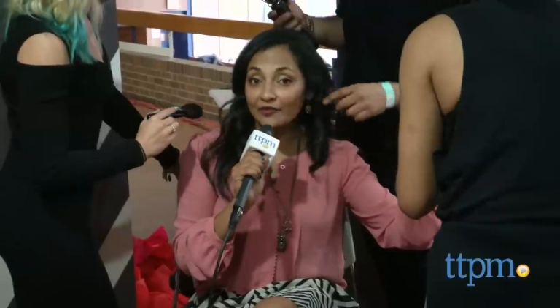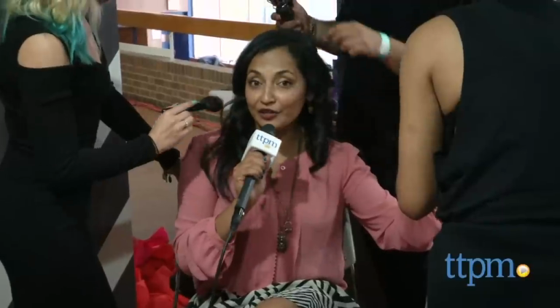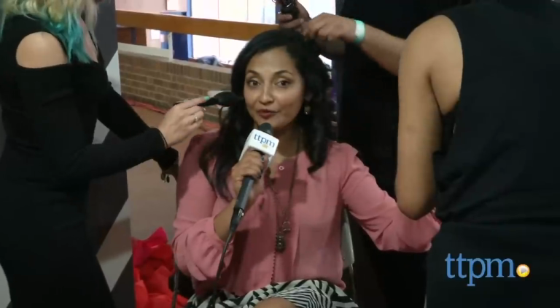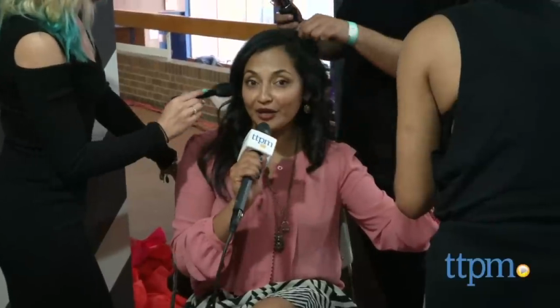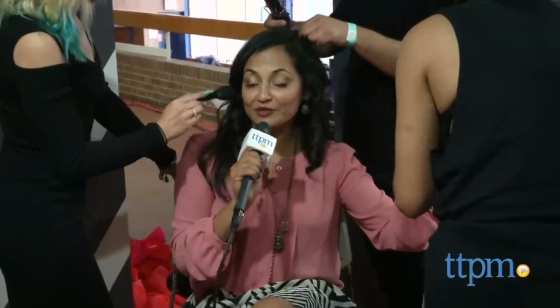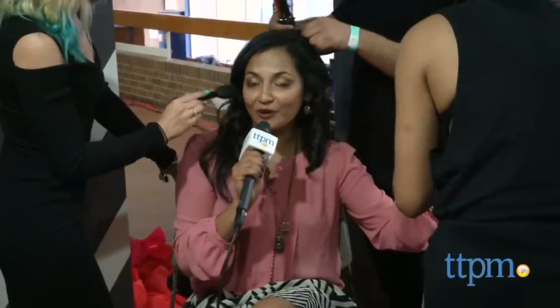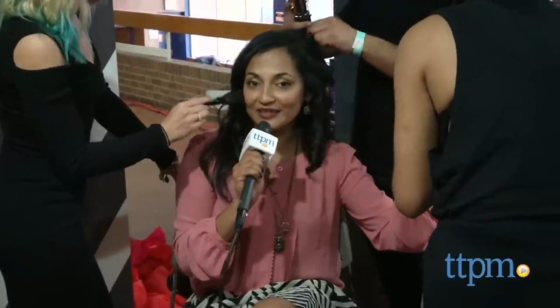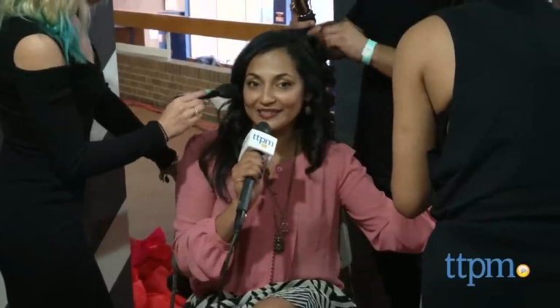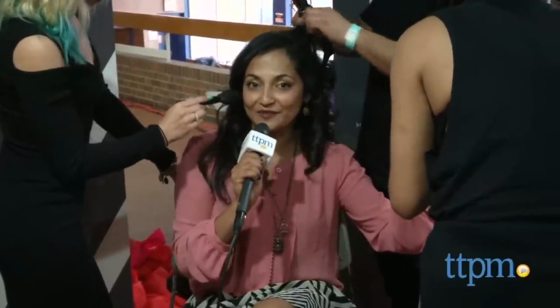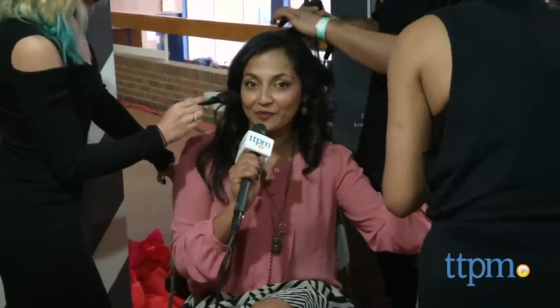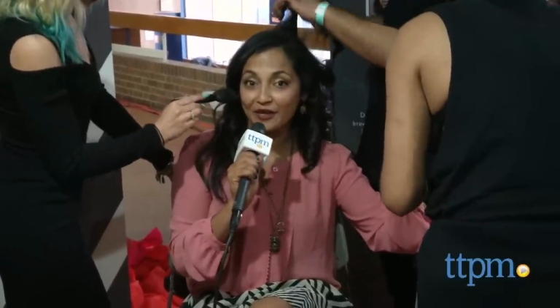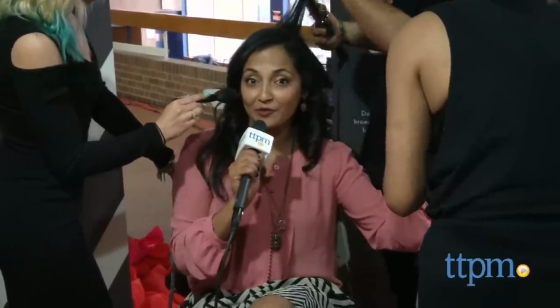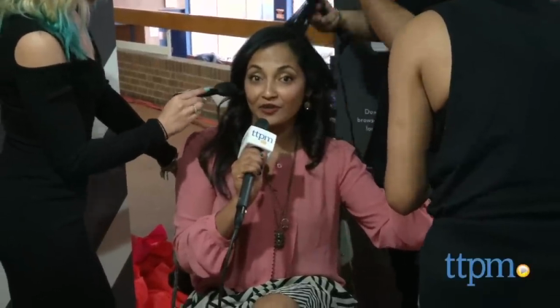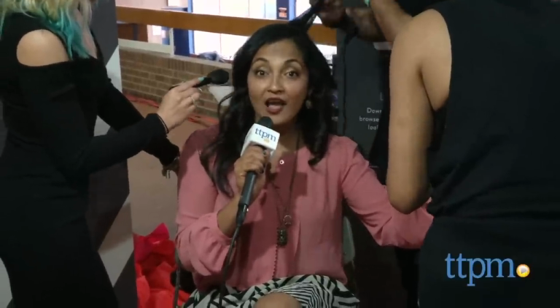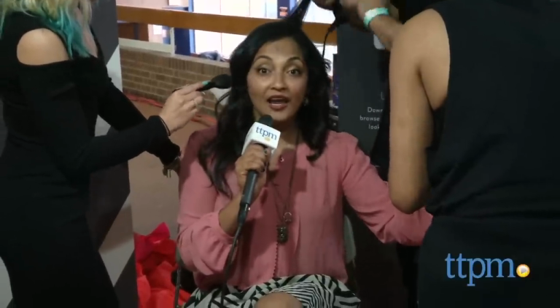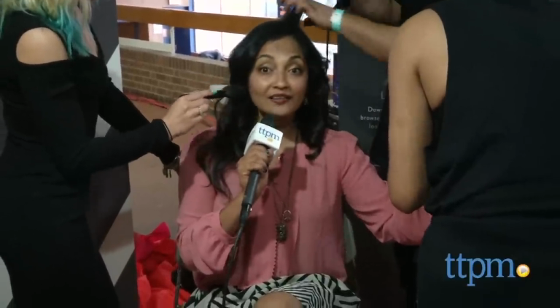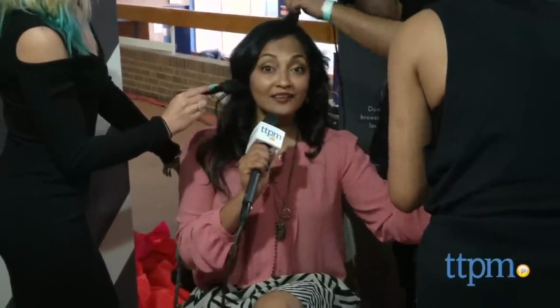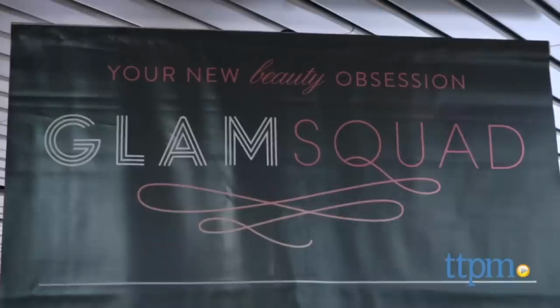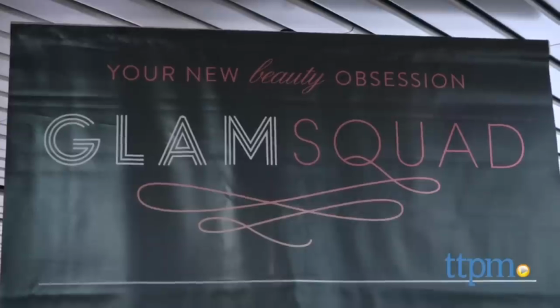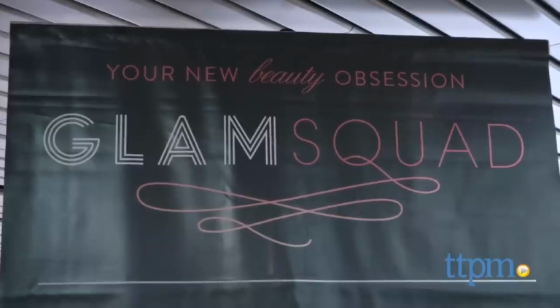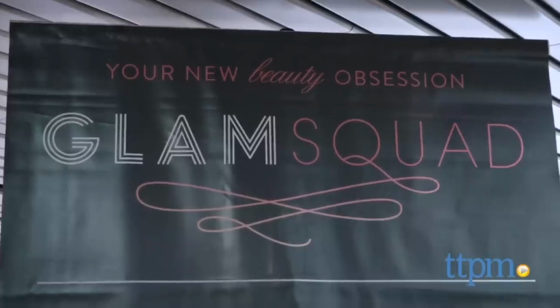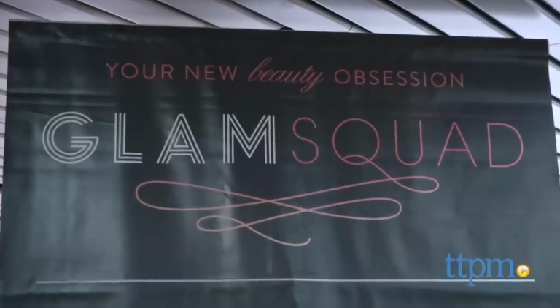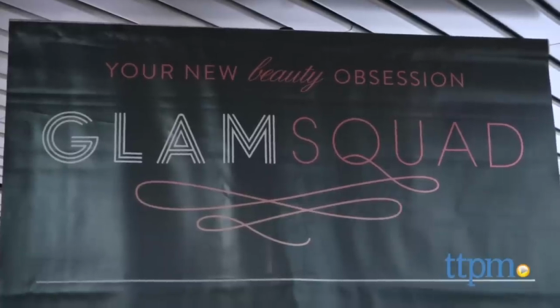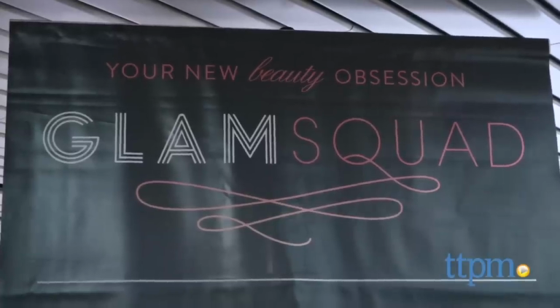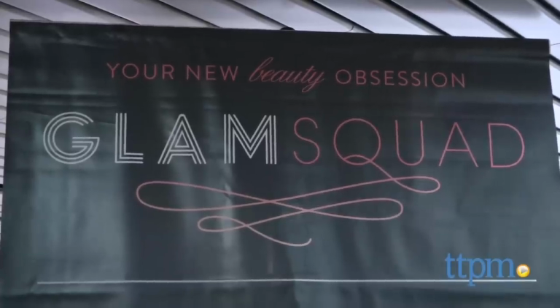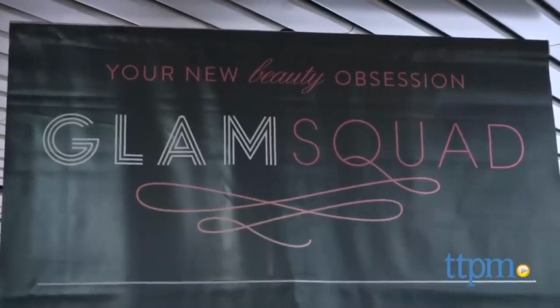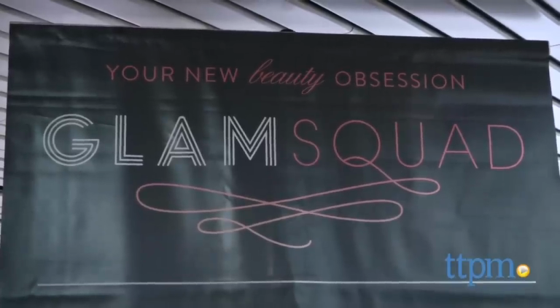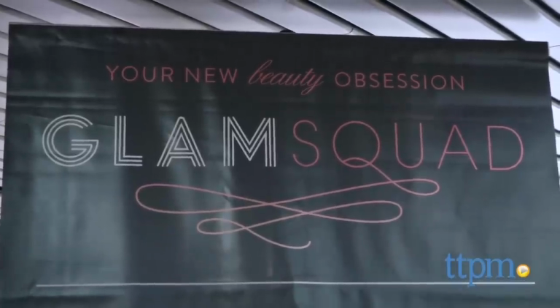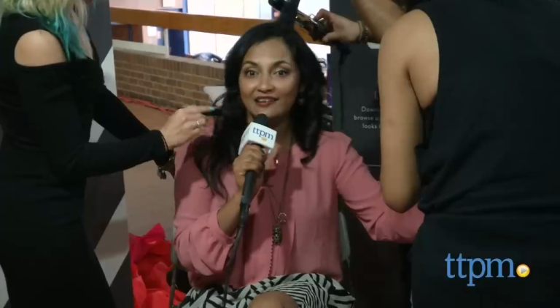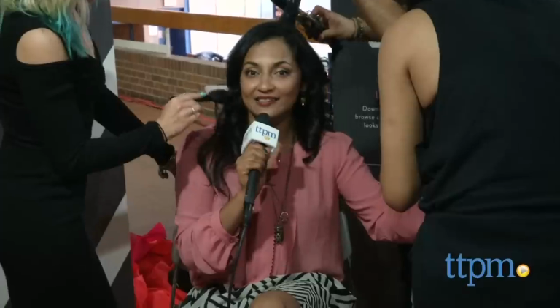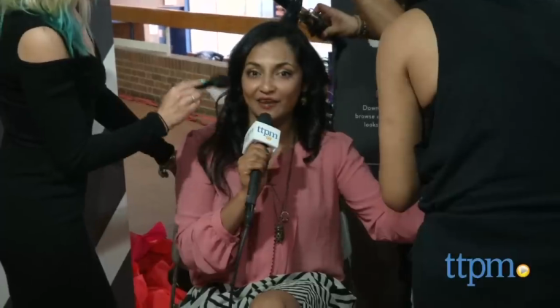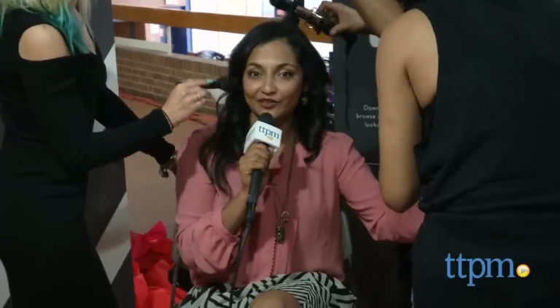Every new mom totally deserves to be pampered, and the glam squad at the Mom Trends Lounge has us covered.